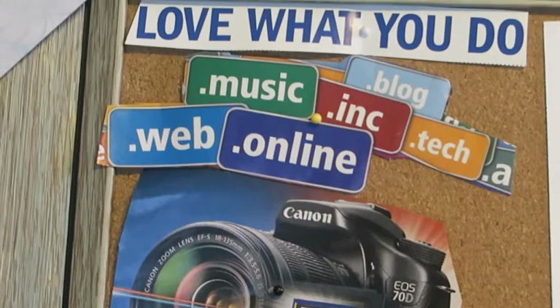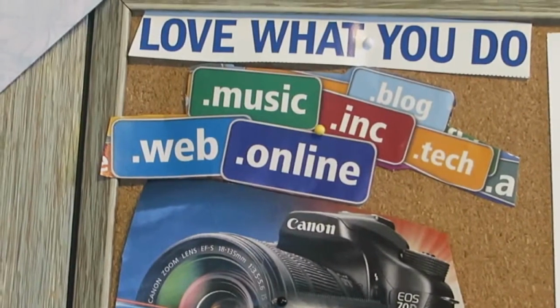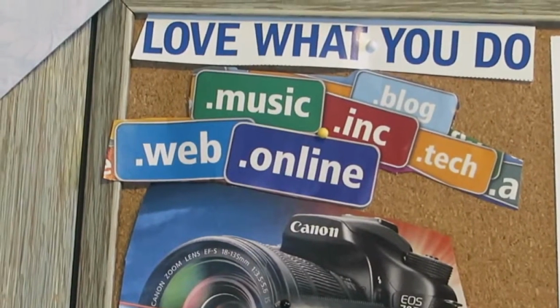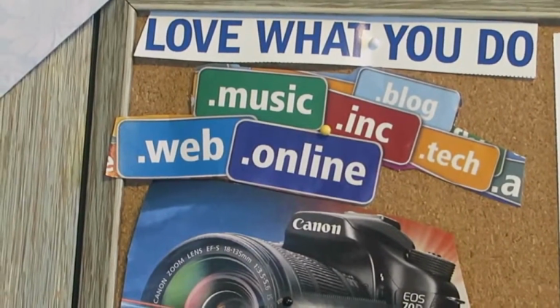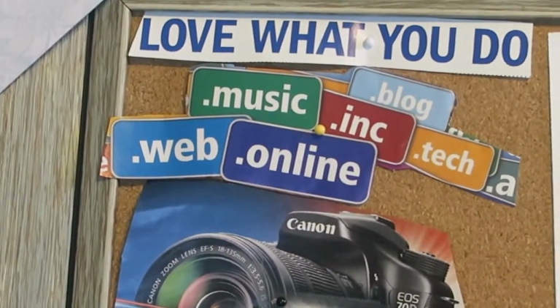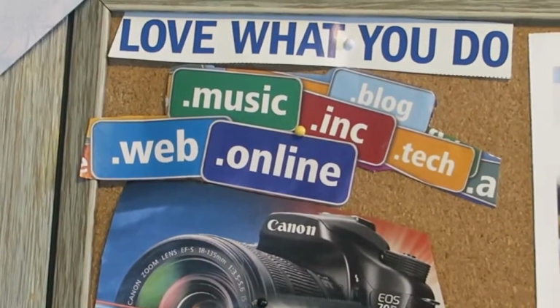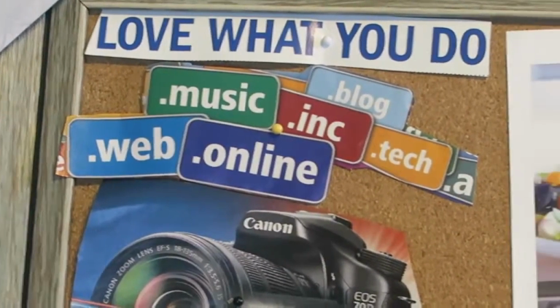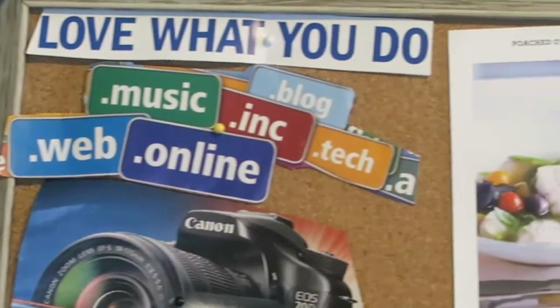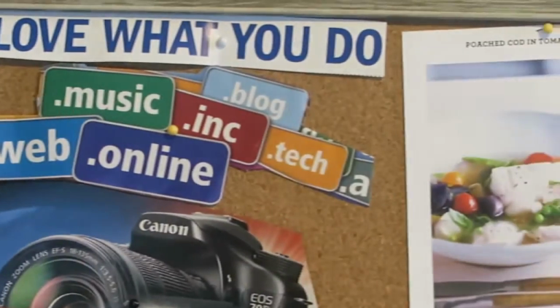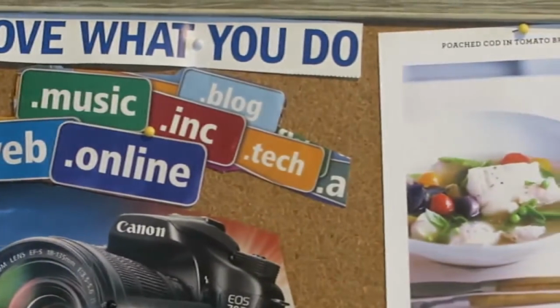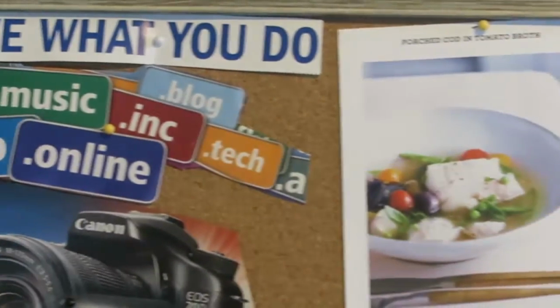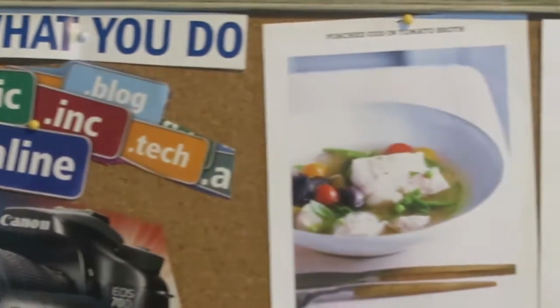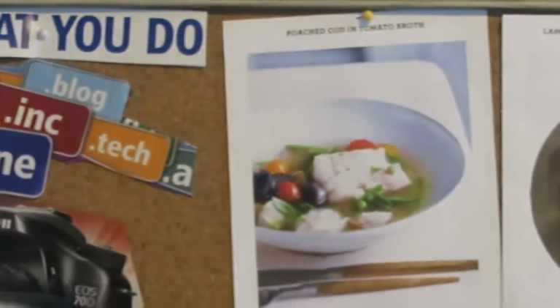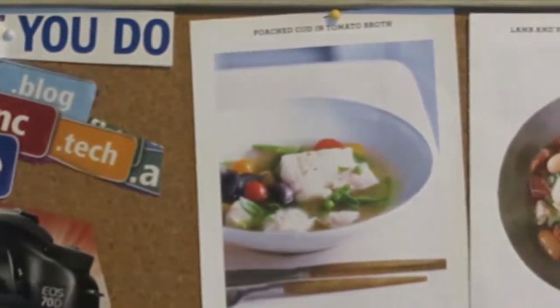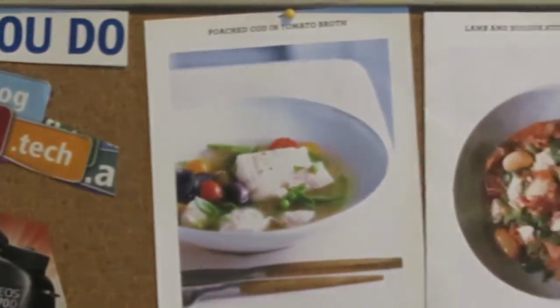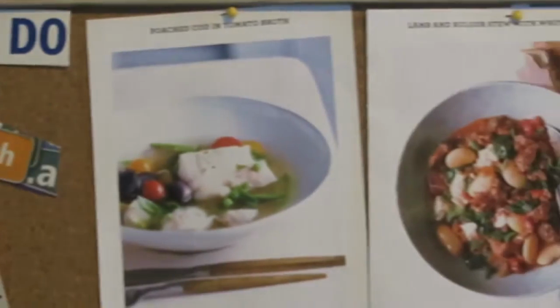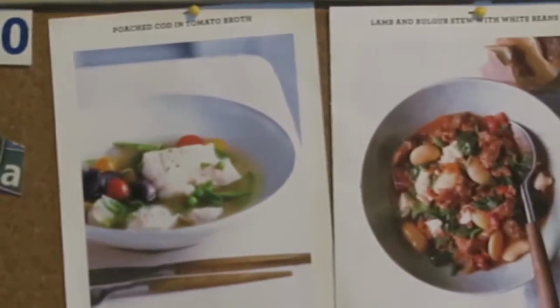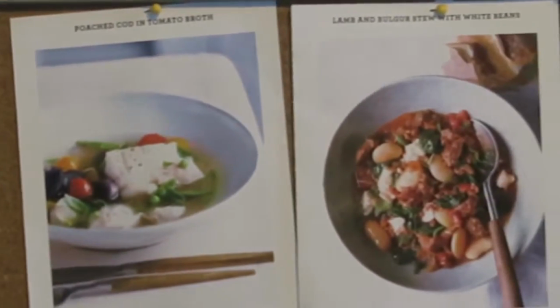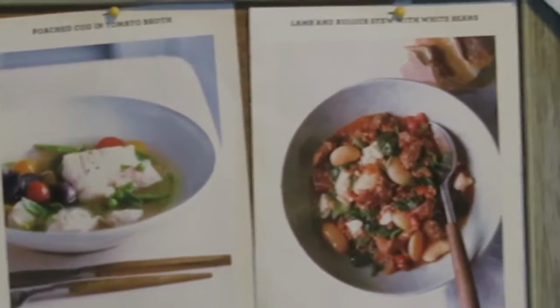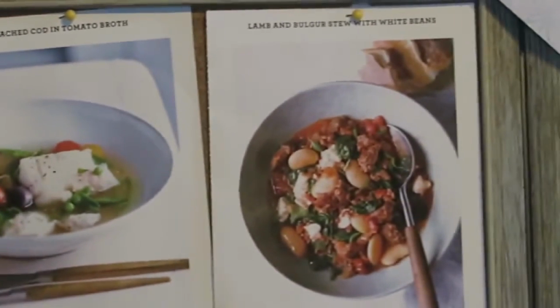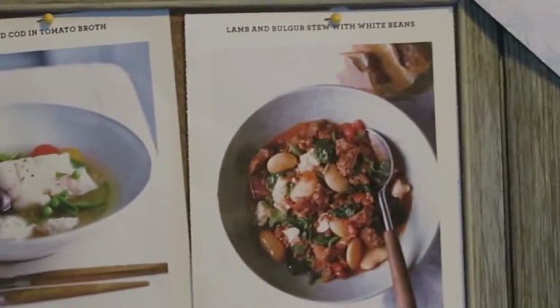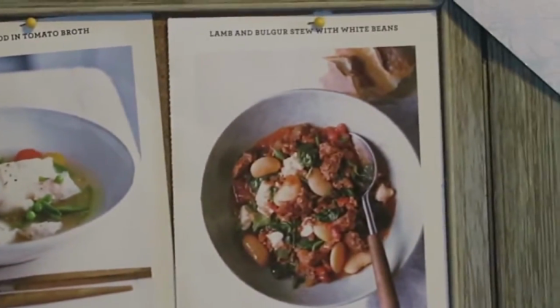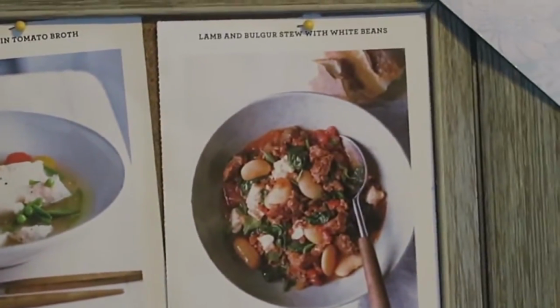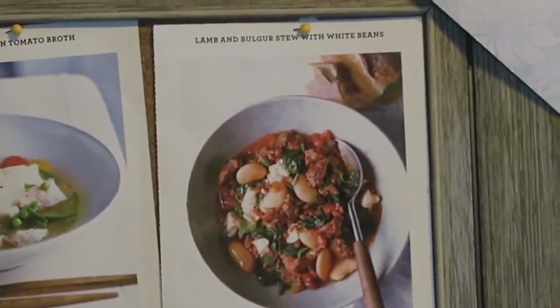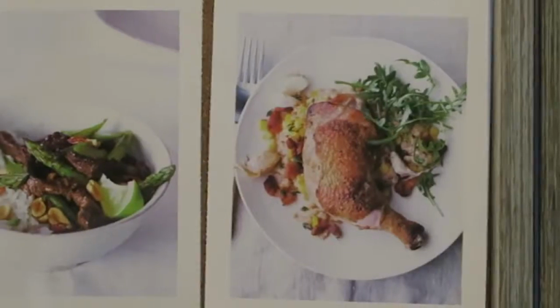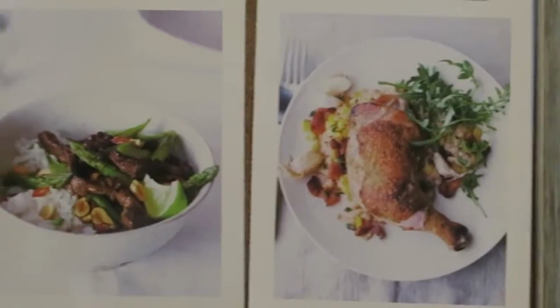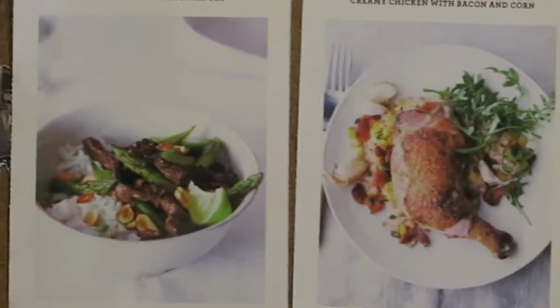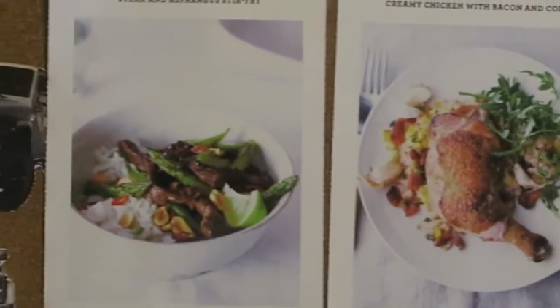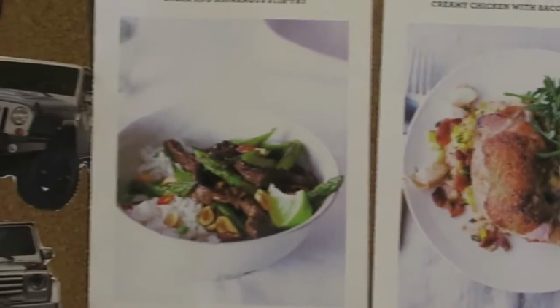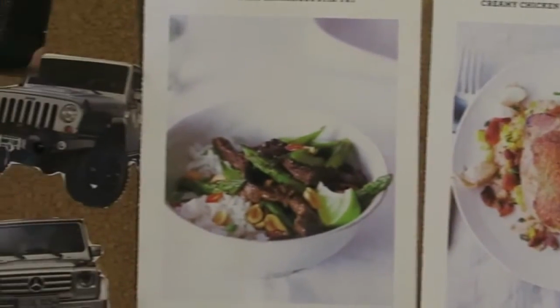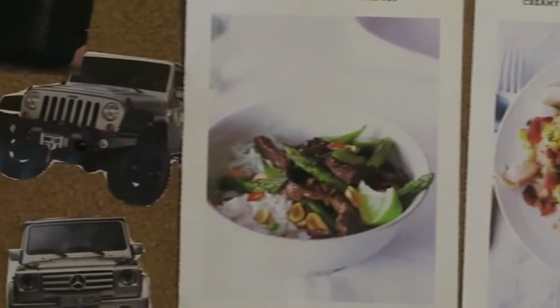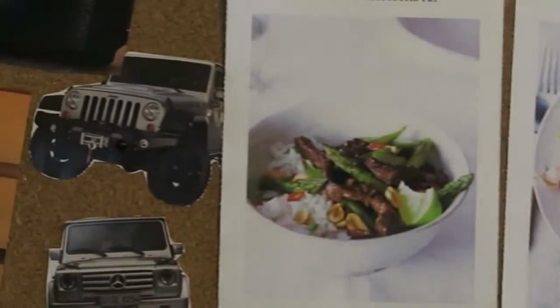I hope this year is starting off right for you. I want to share with you my DIY vision board for 2017.